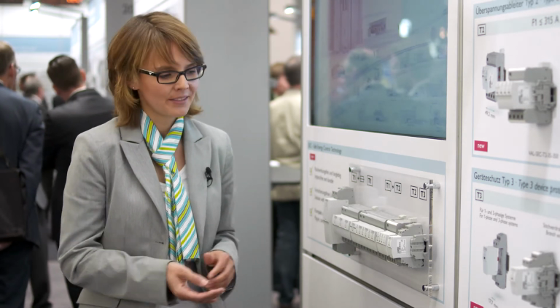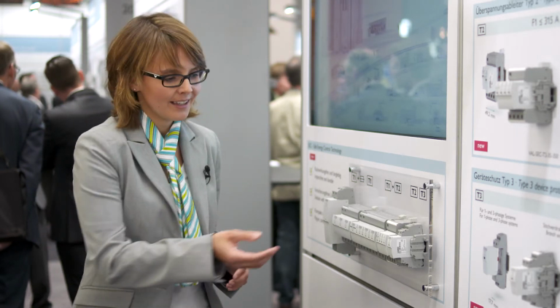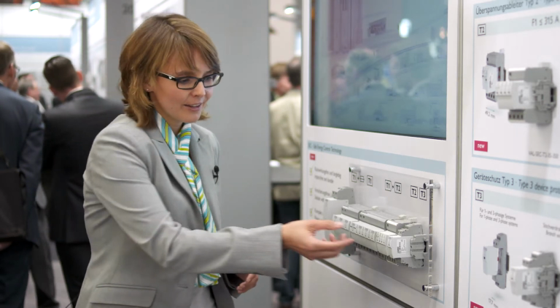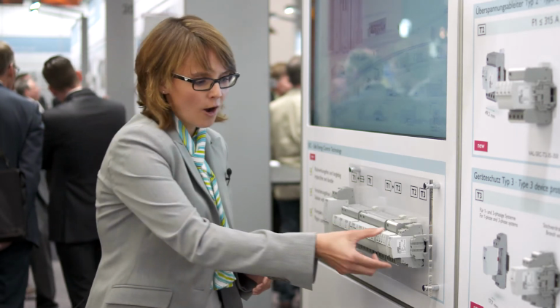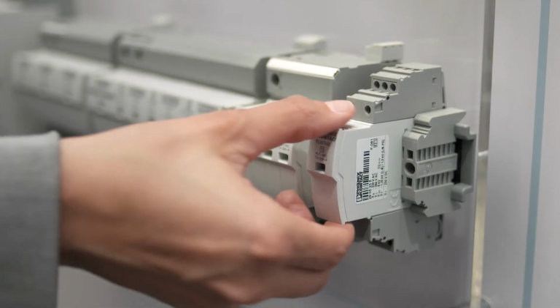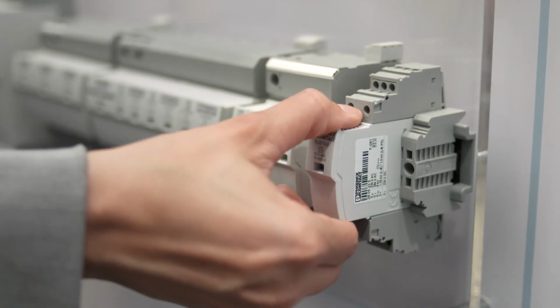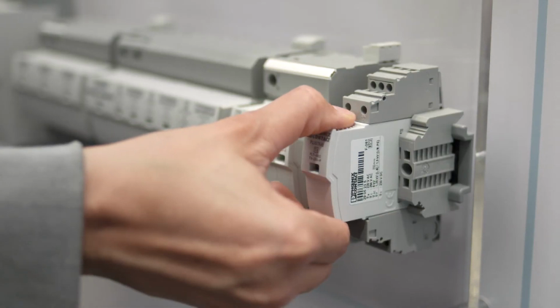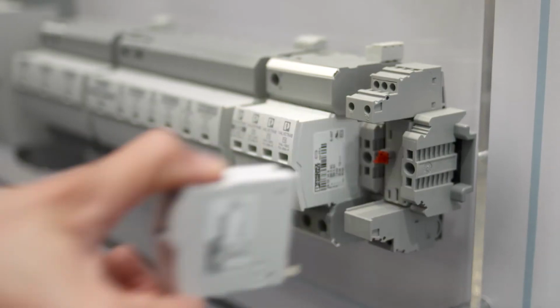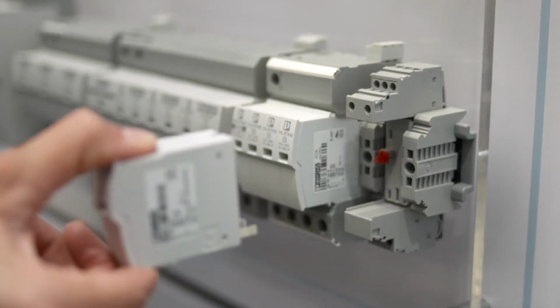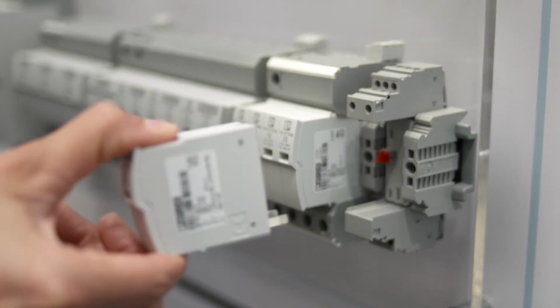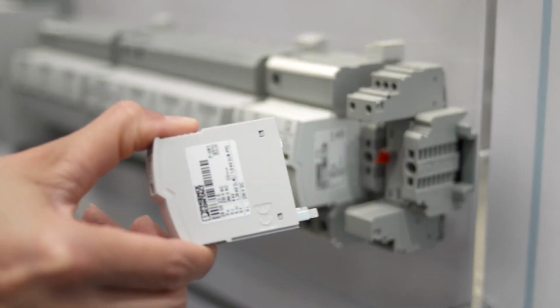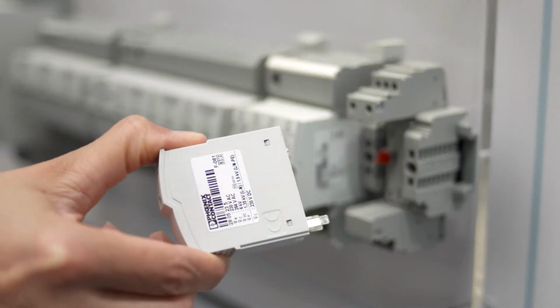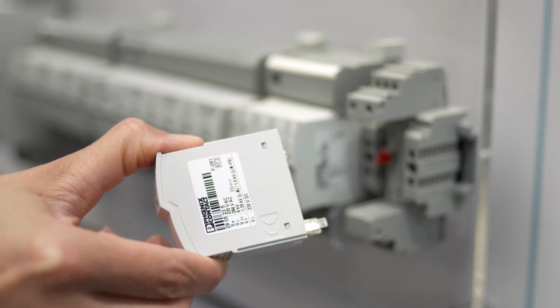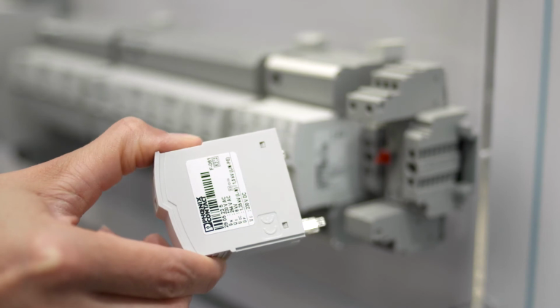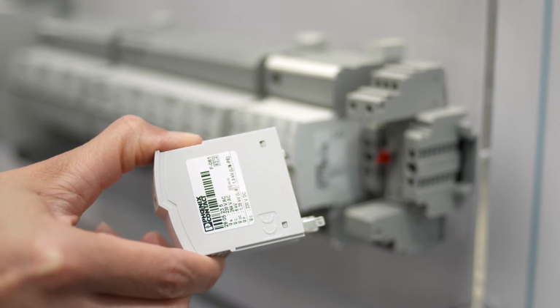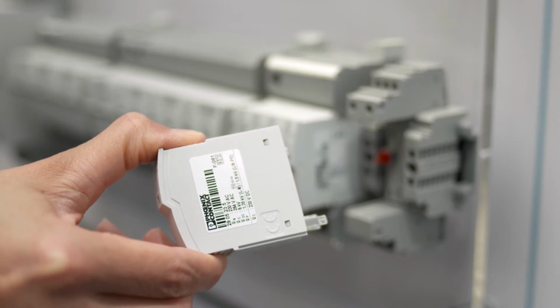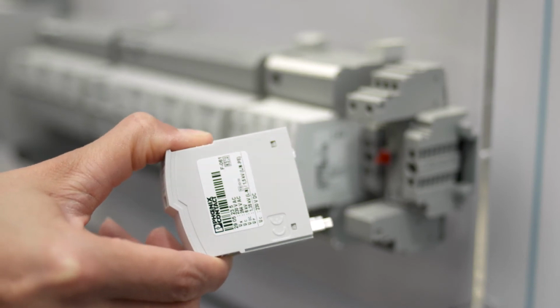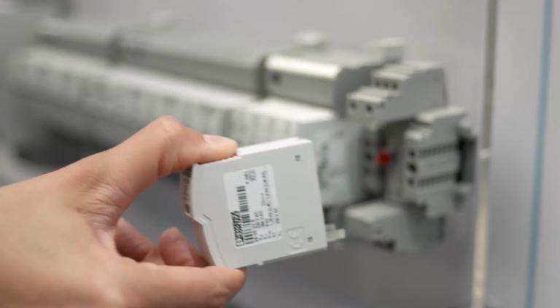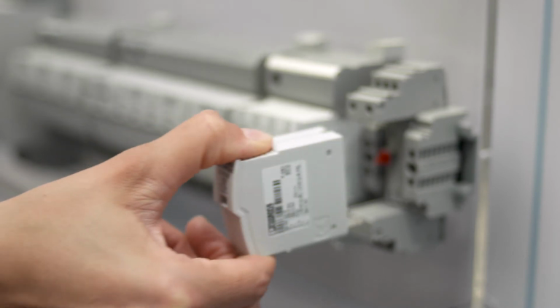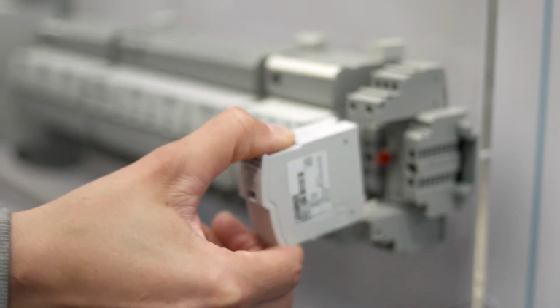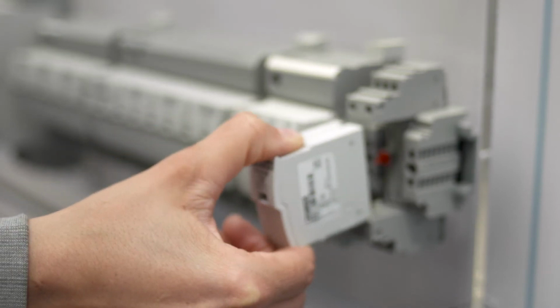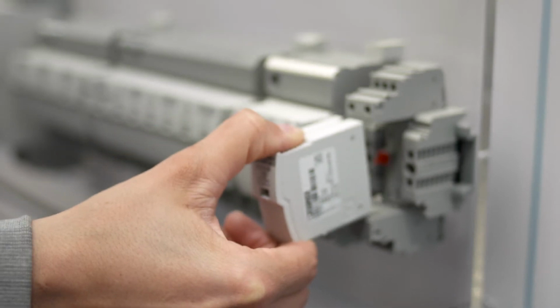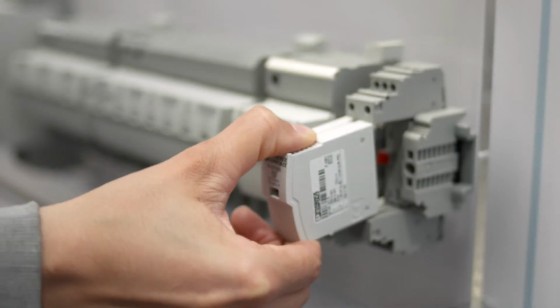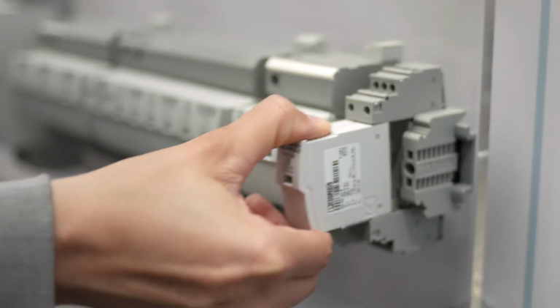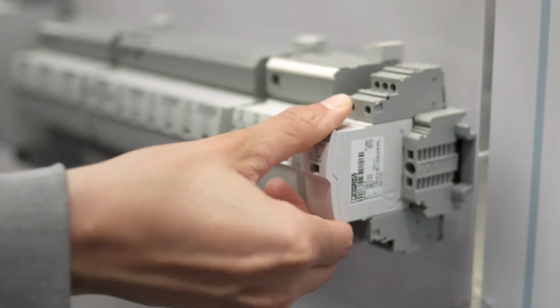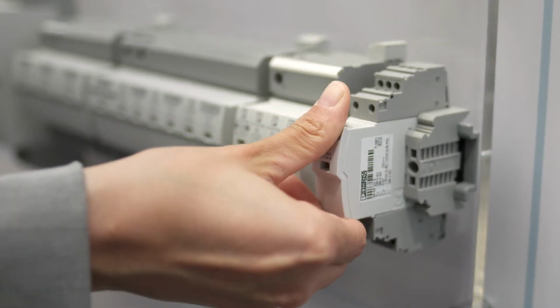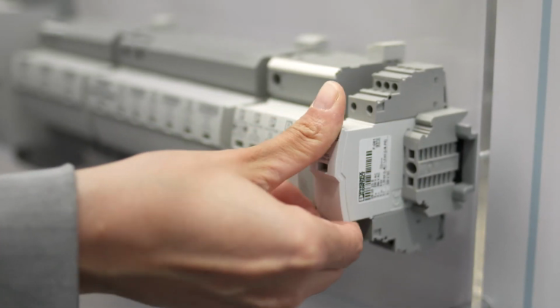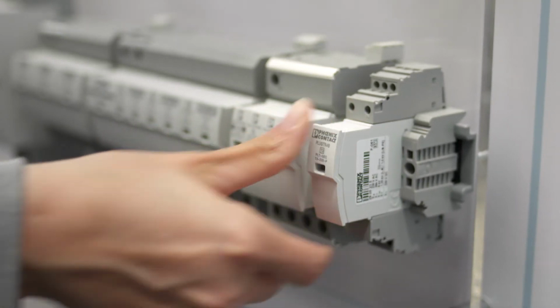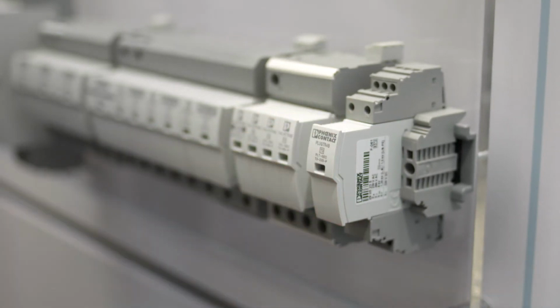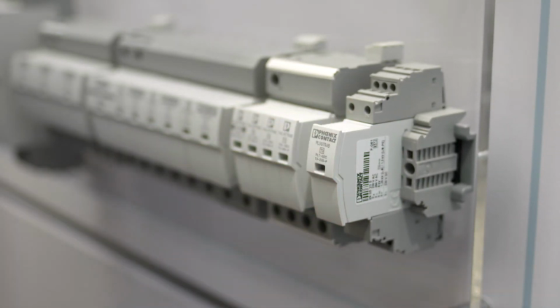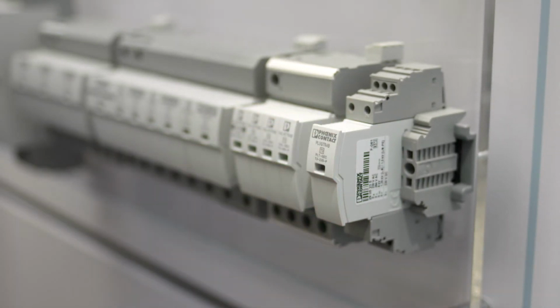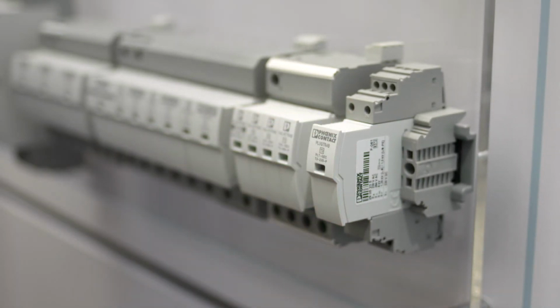The compact and pluggable arrestors, moreover, are easily installed and maintained.